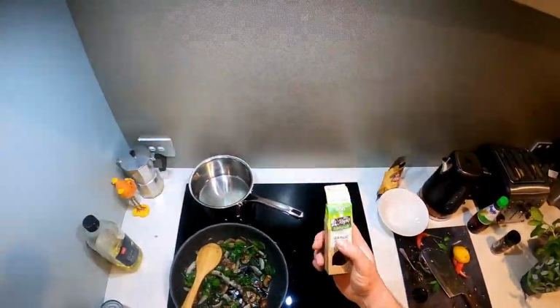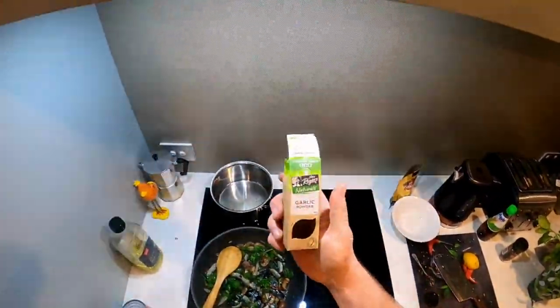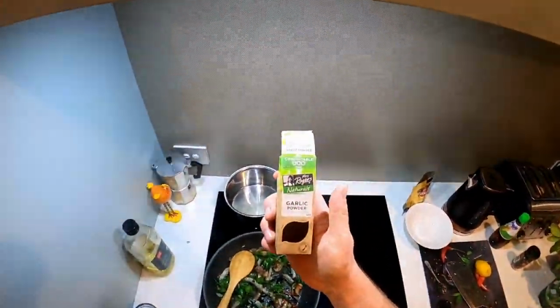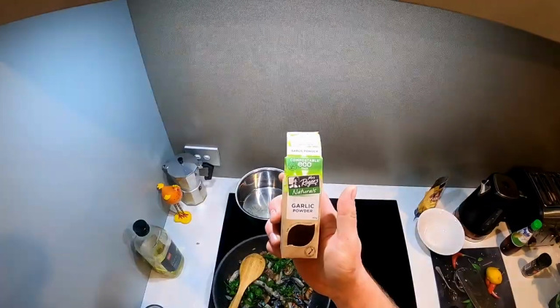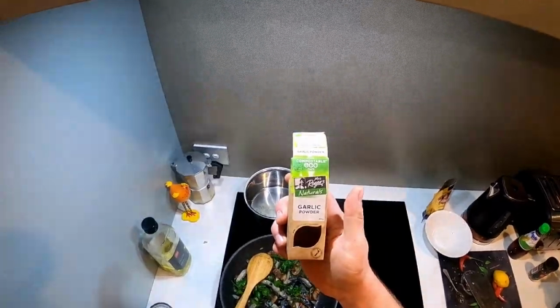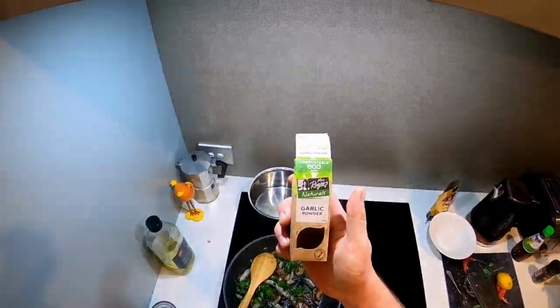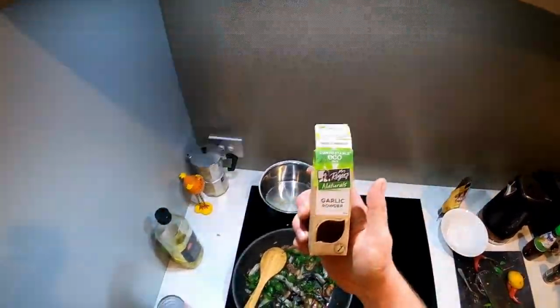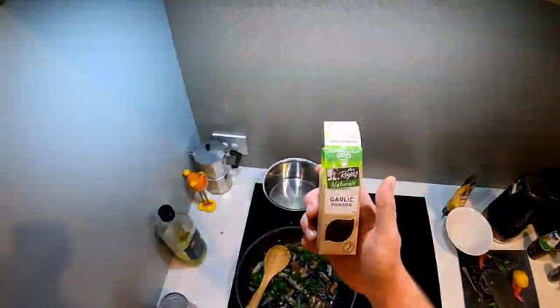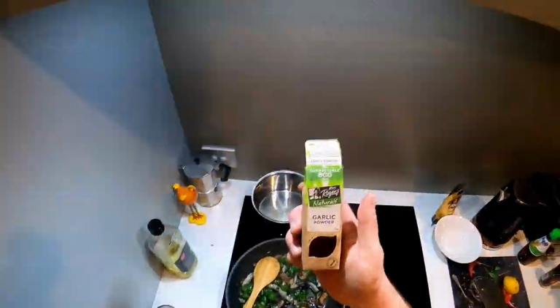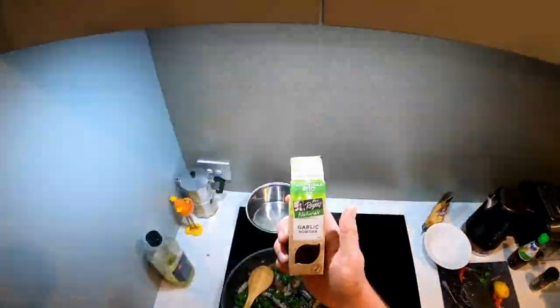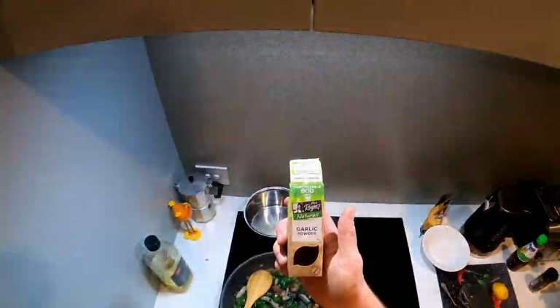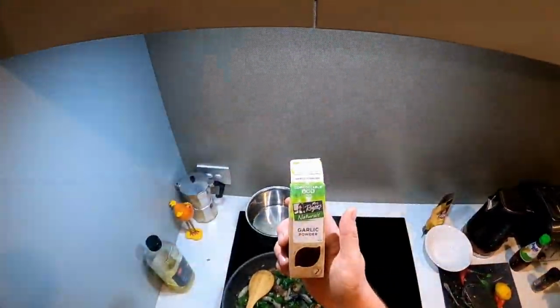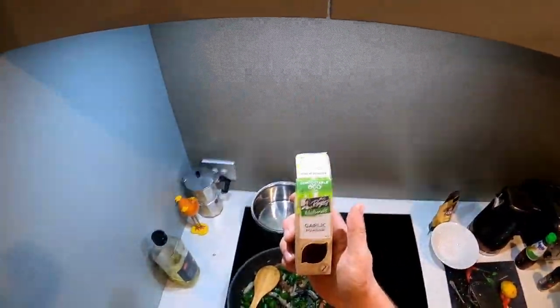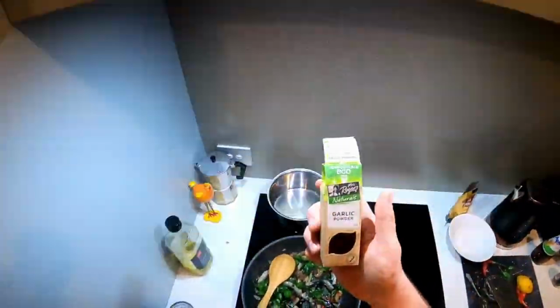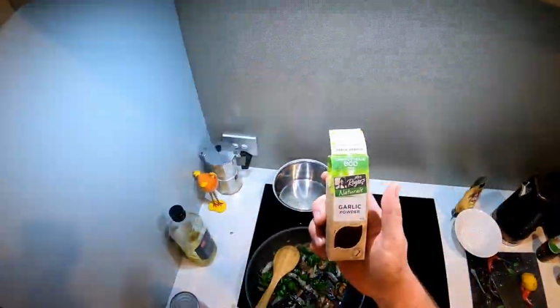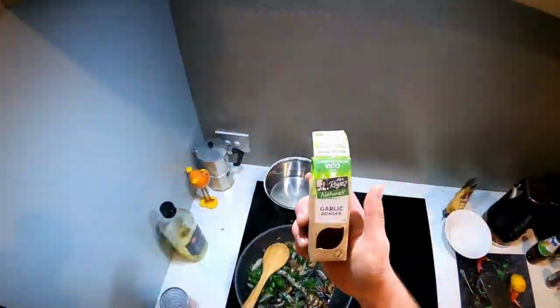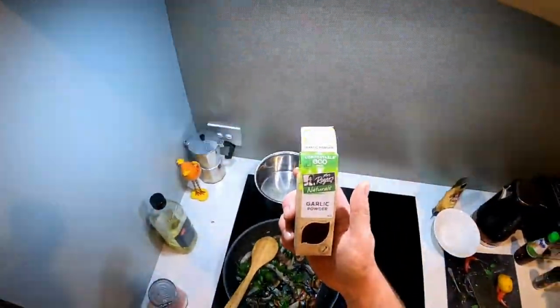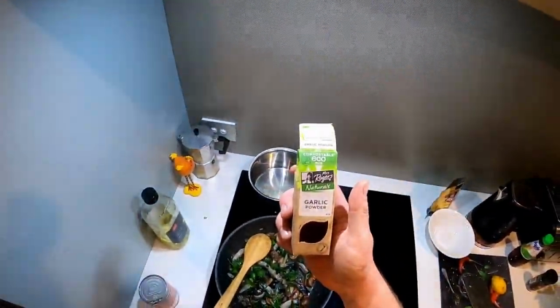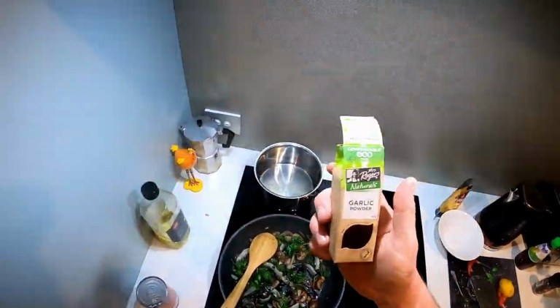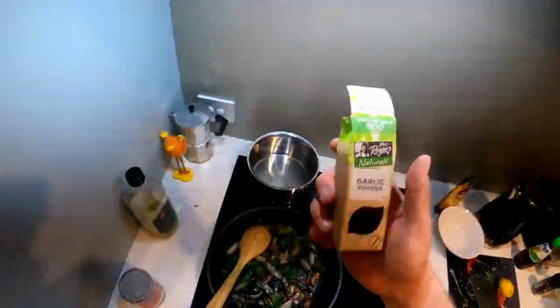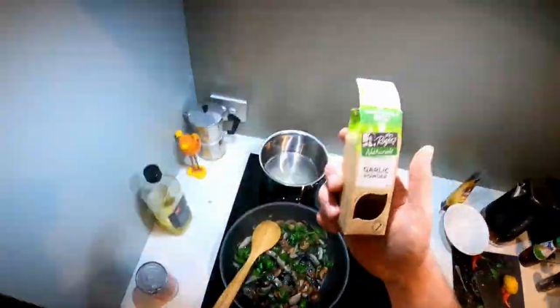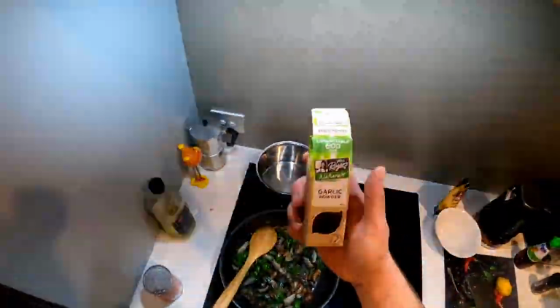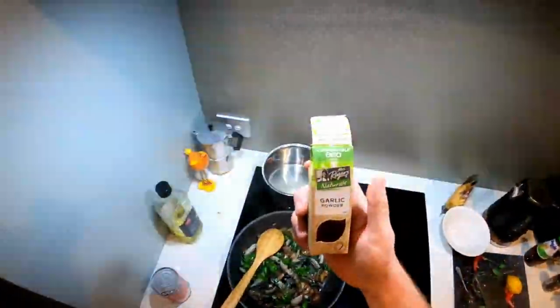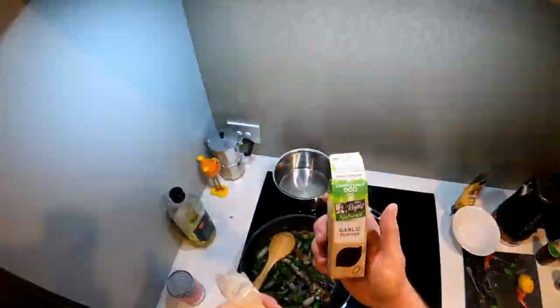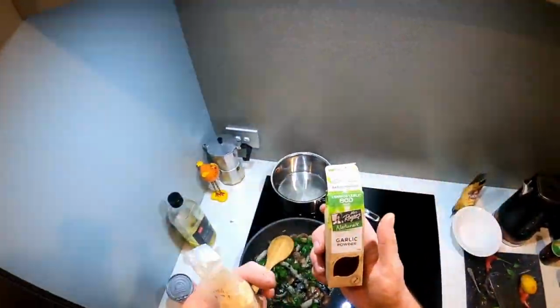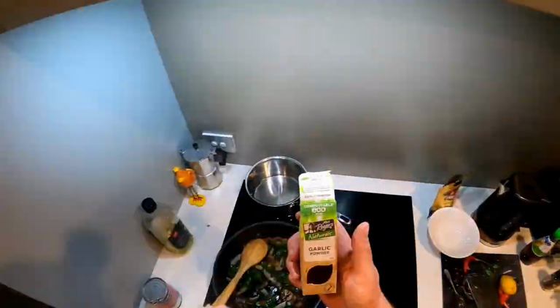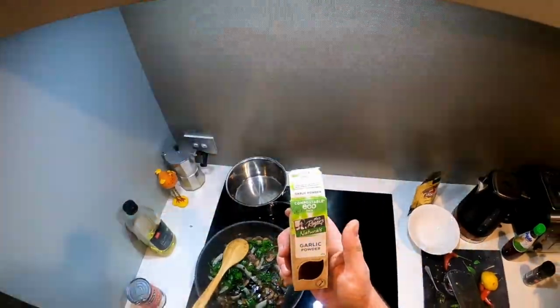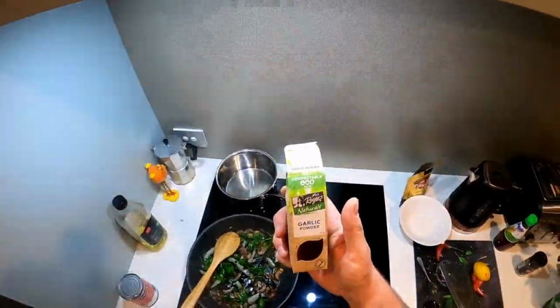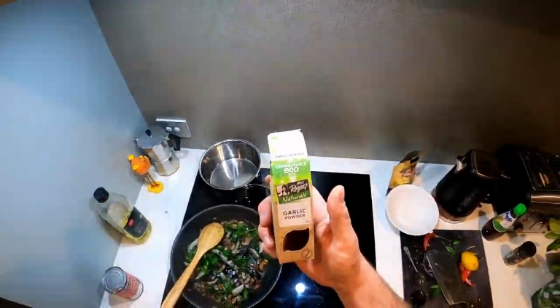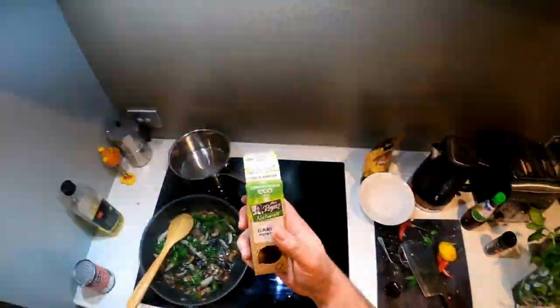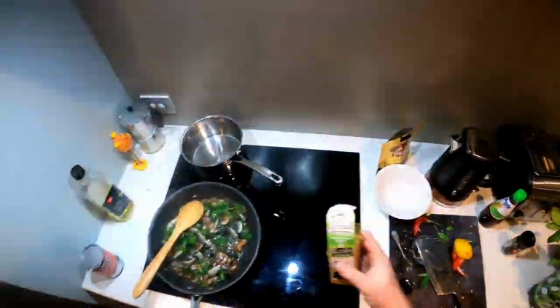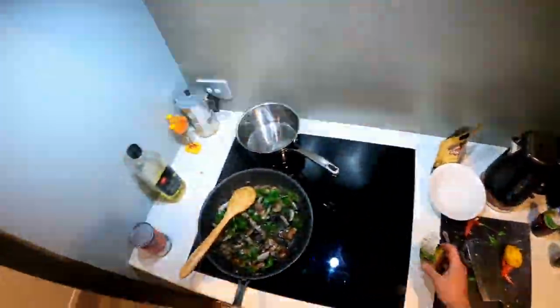Almost forgot the most important ingredient - garlic. I've just got to use the powder stuff.